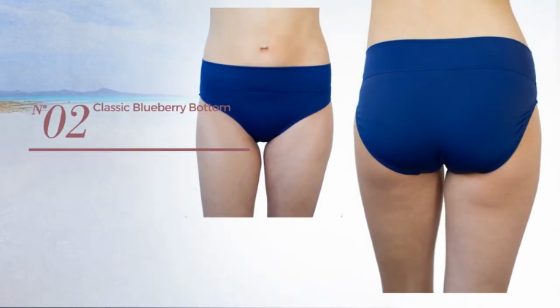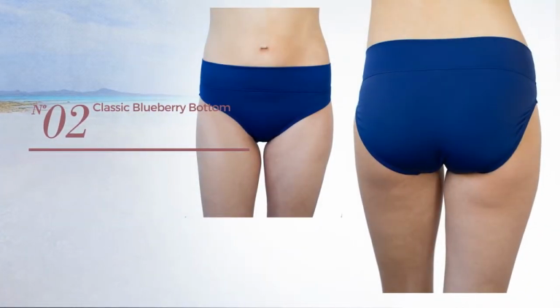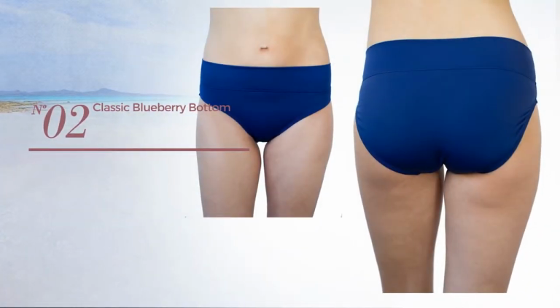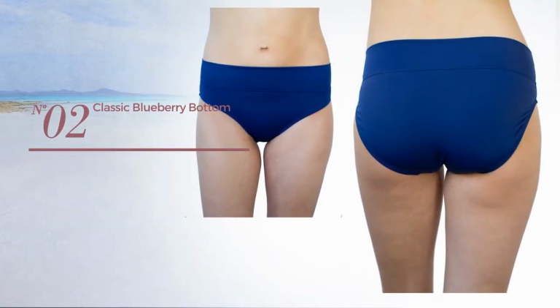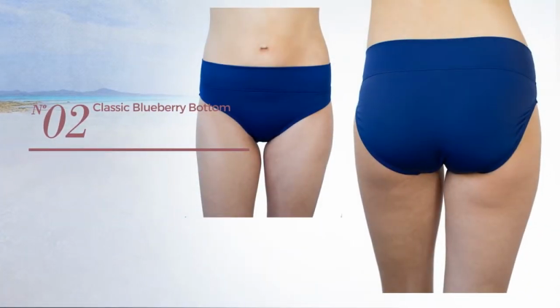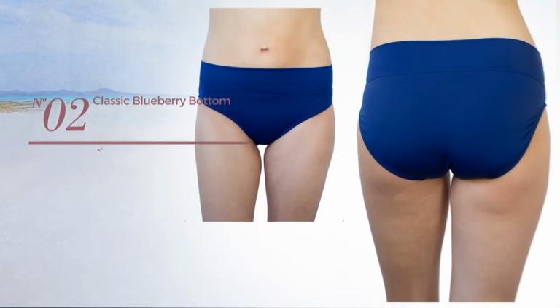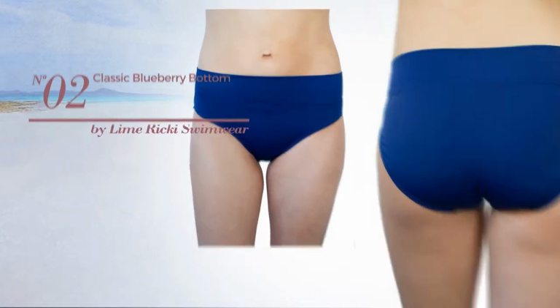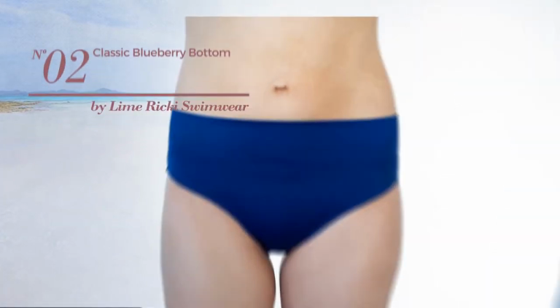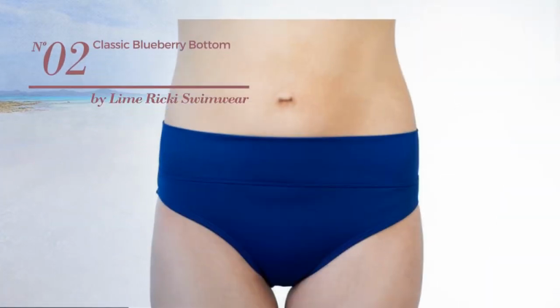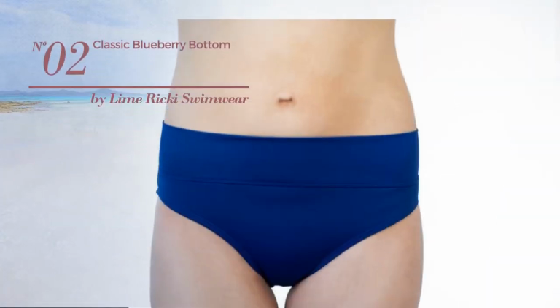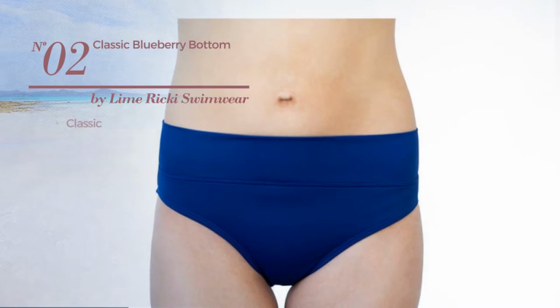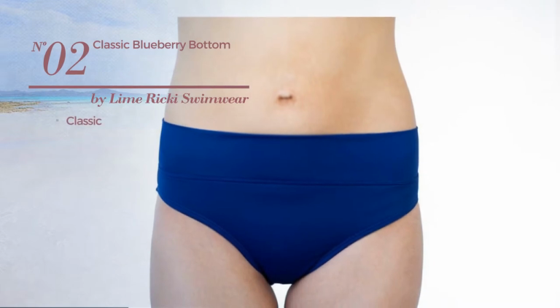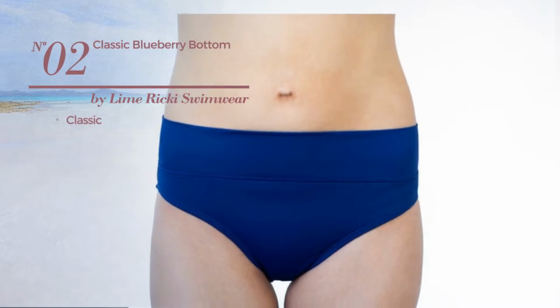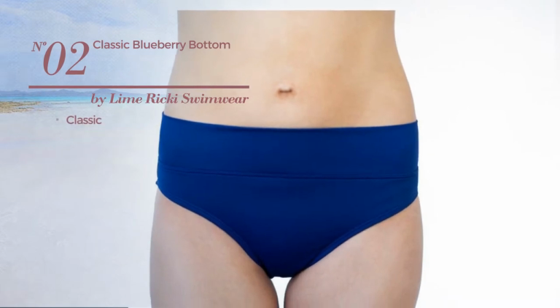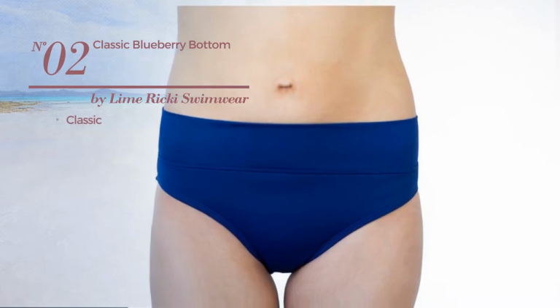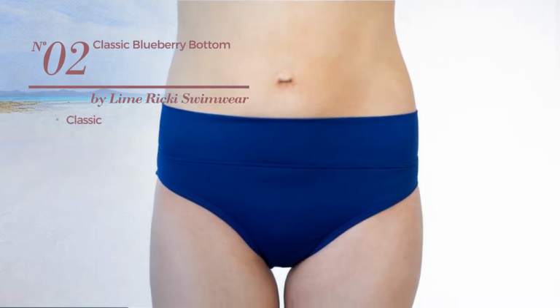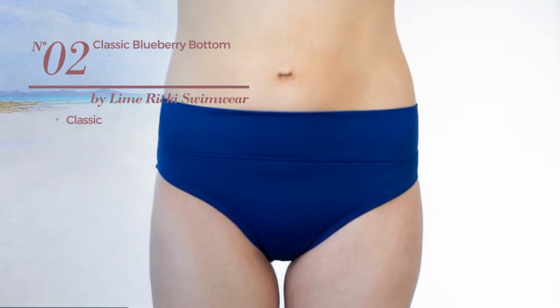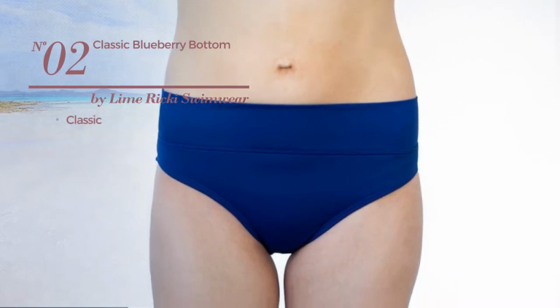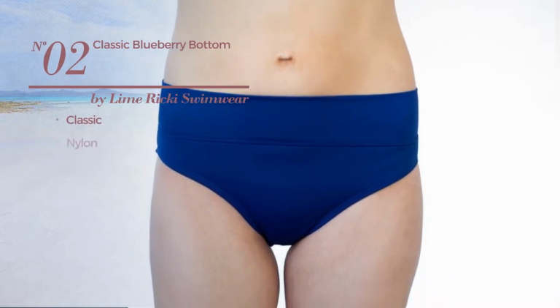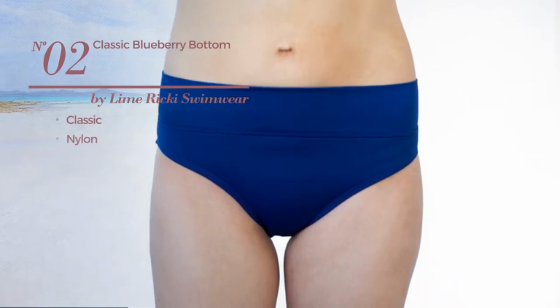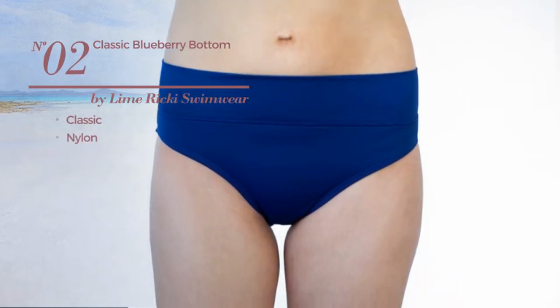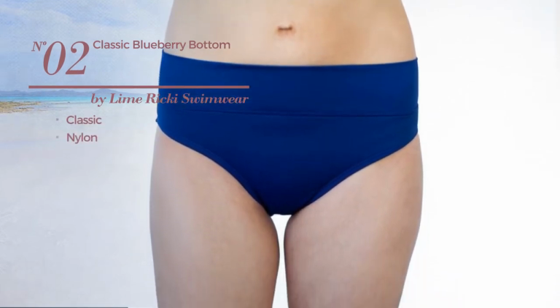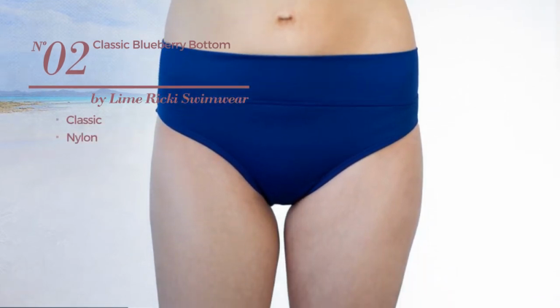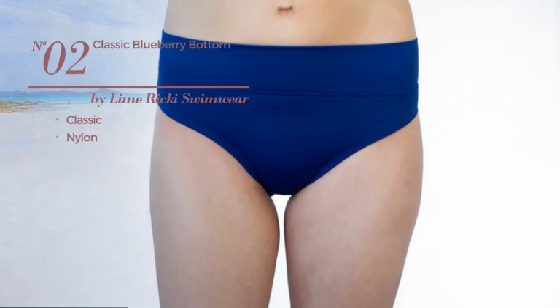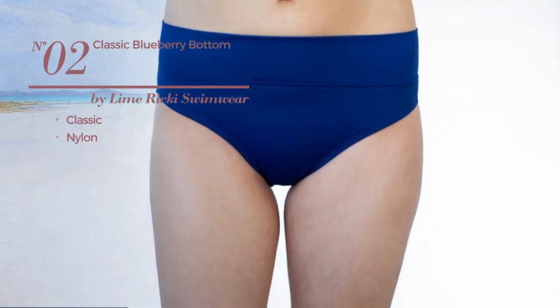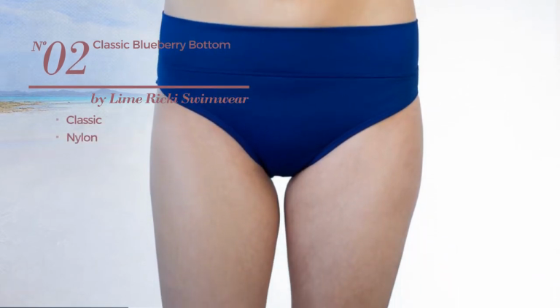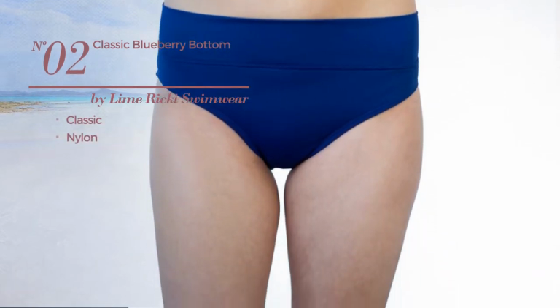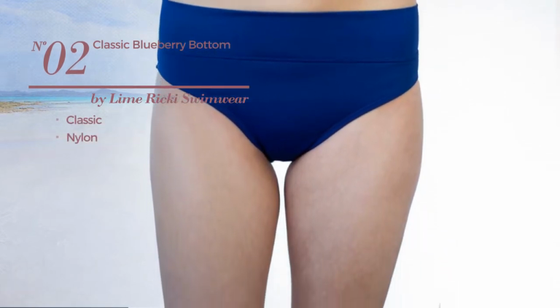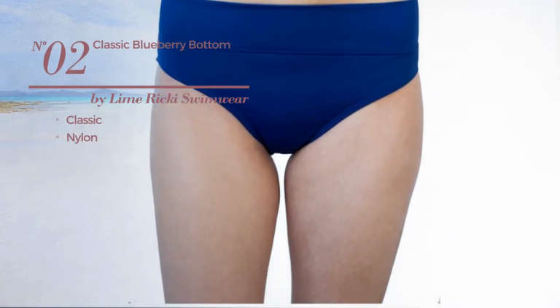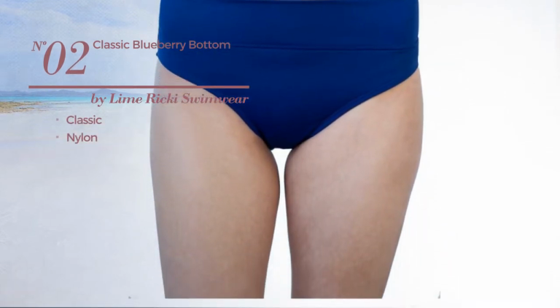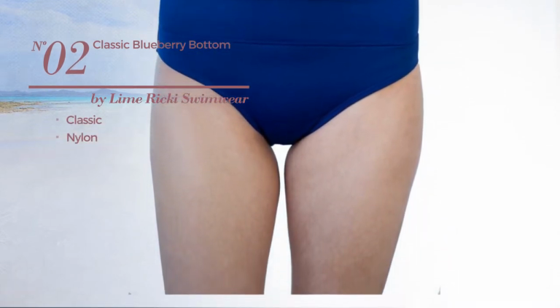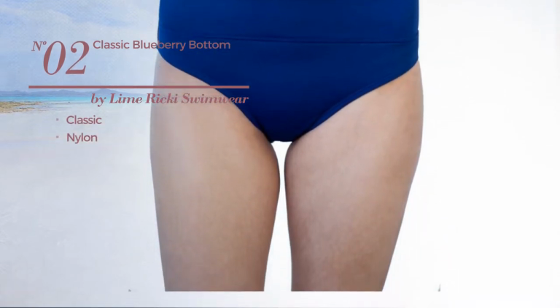Number 2, featuring a classic look, made of nylon. Available uniquely in blue color.